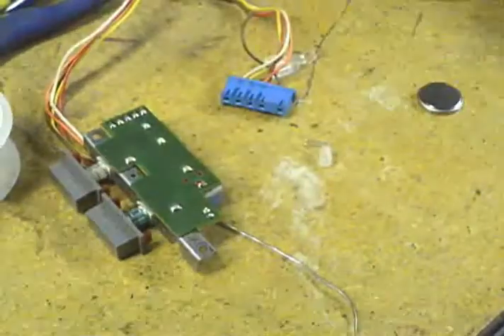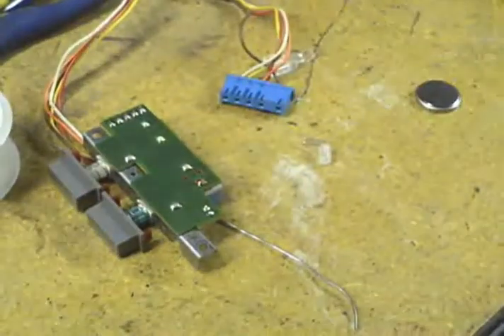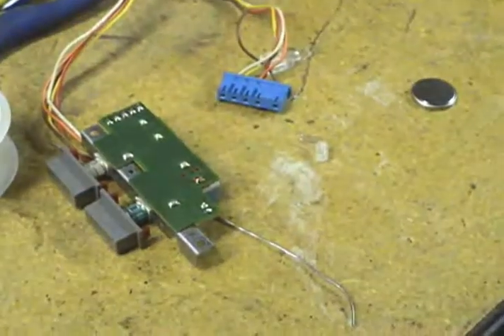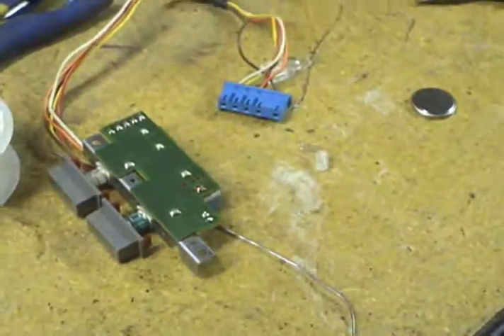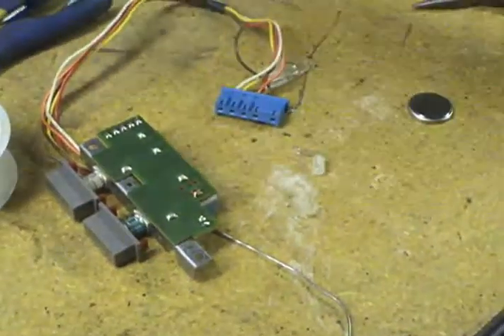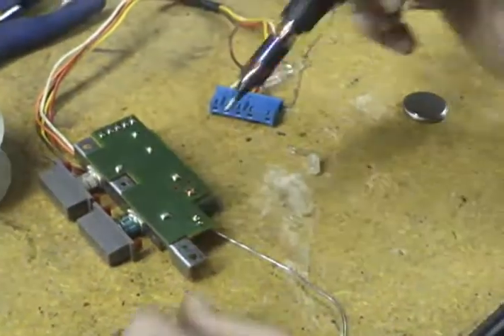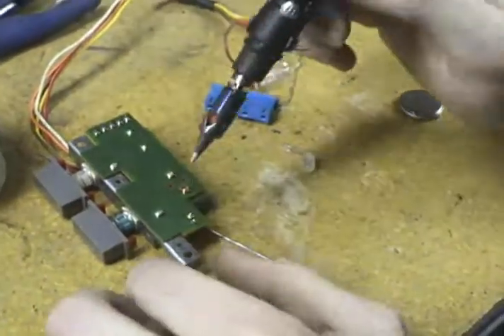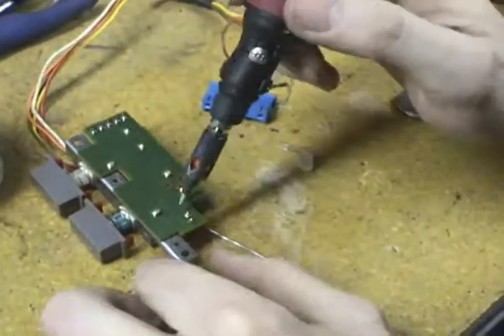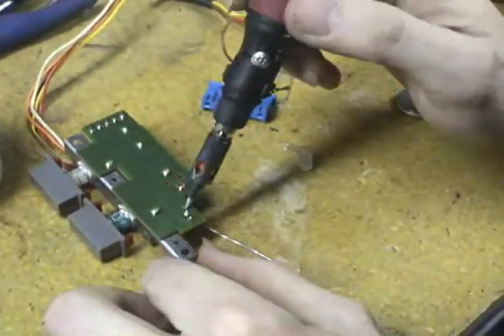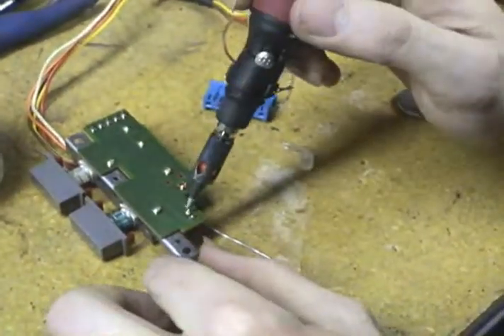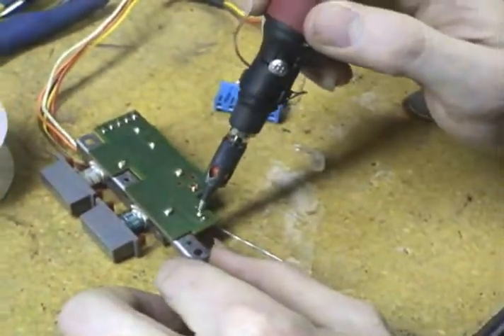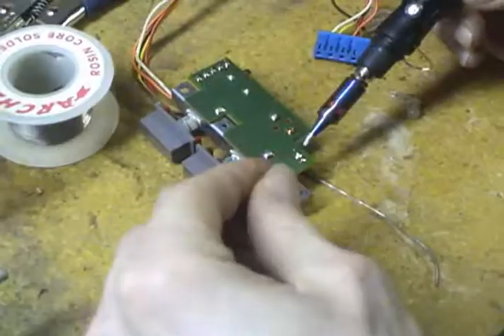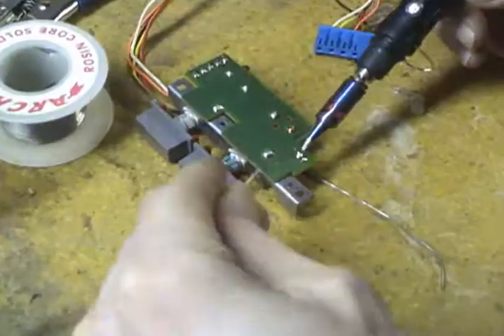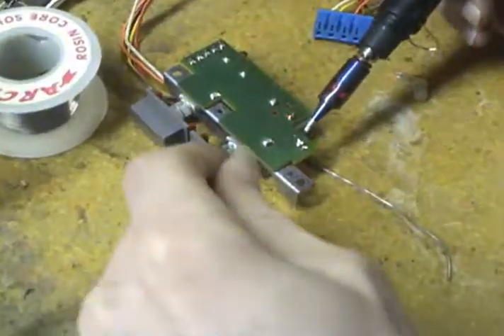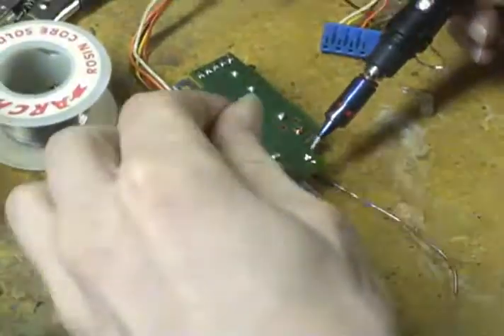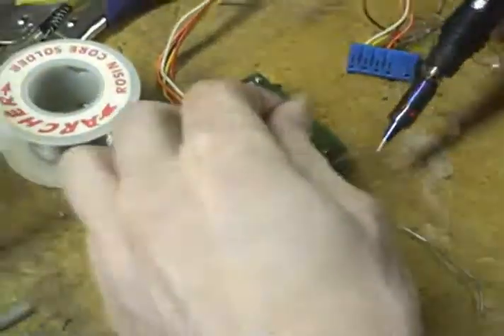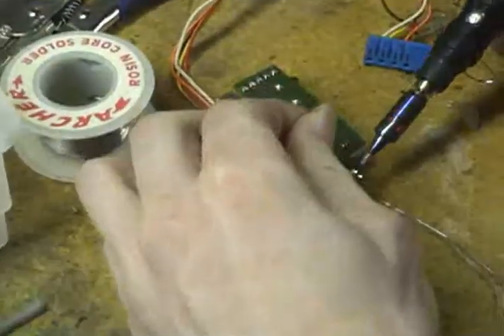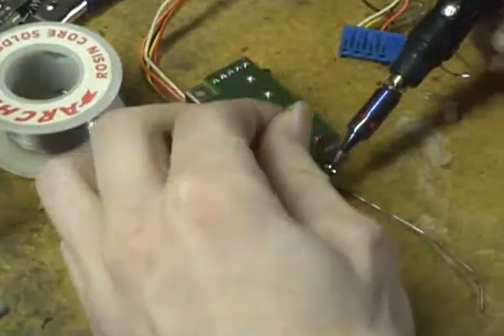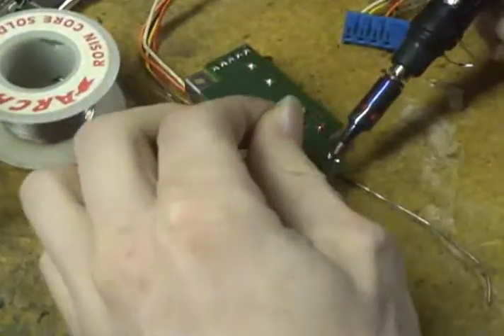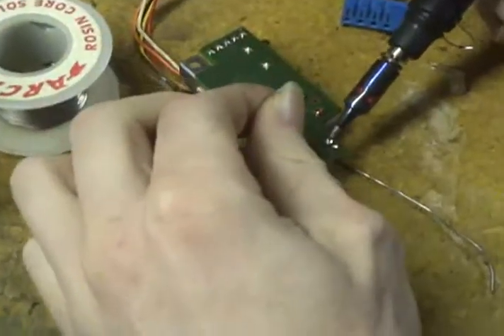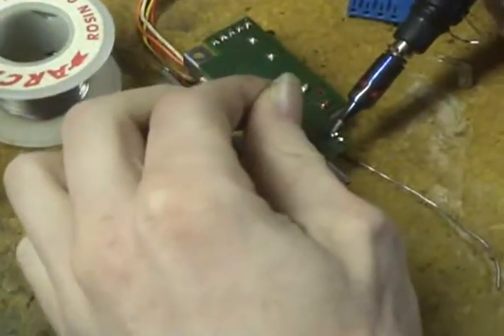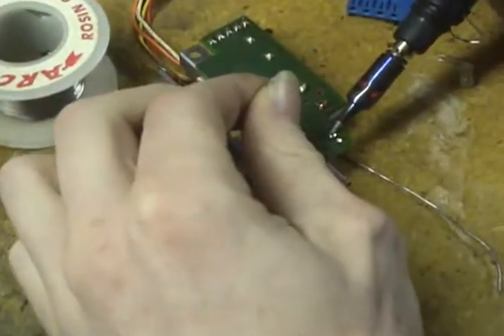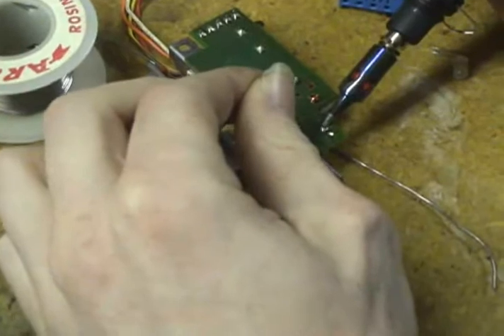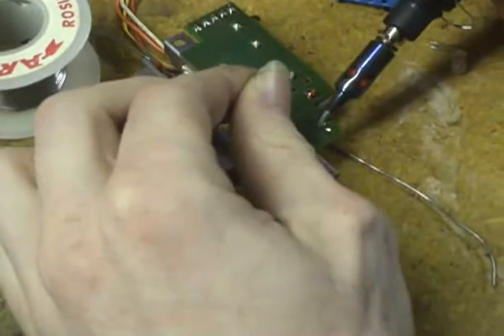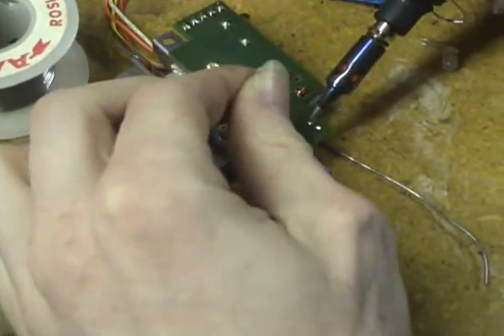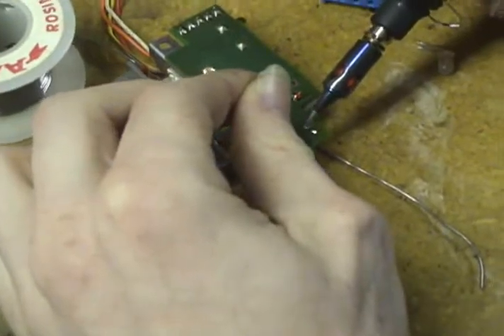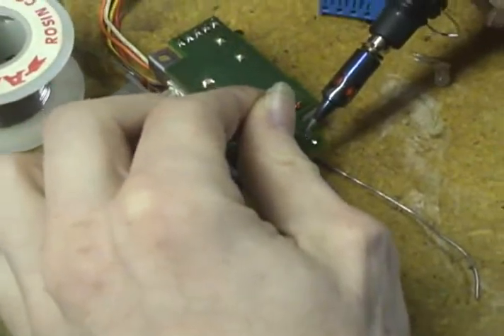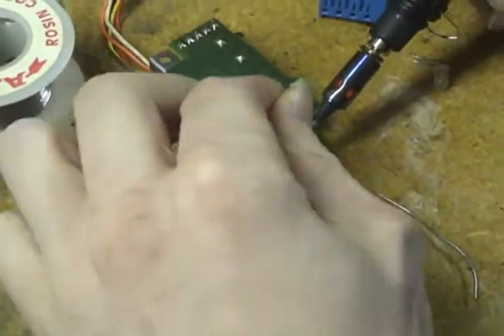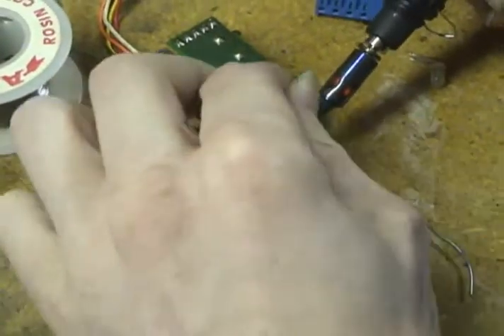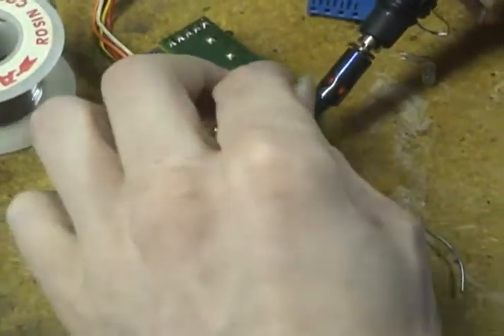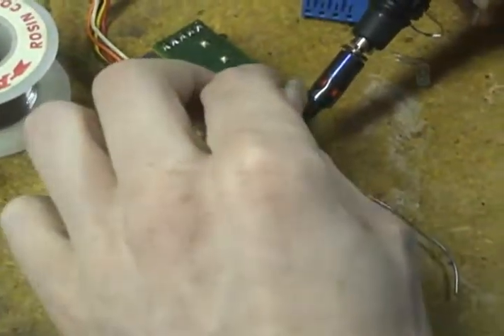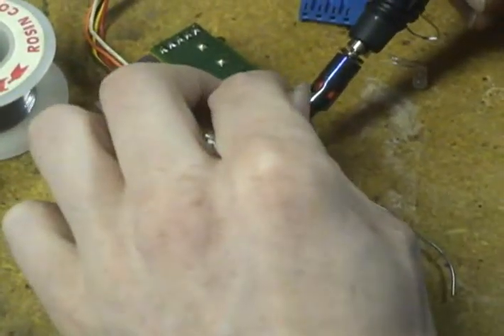We've got to clear out these holes. I'm going to end up soldering the toothpick in place — which is not what we want.